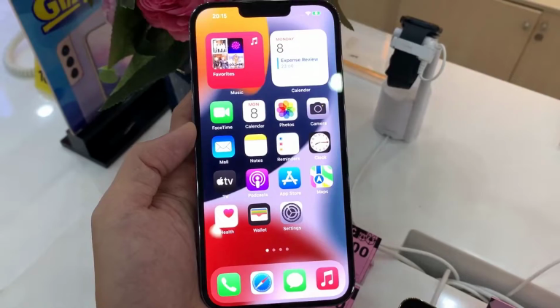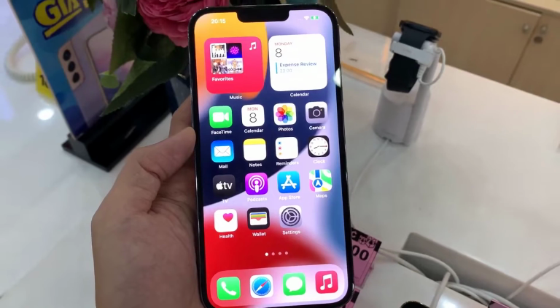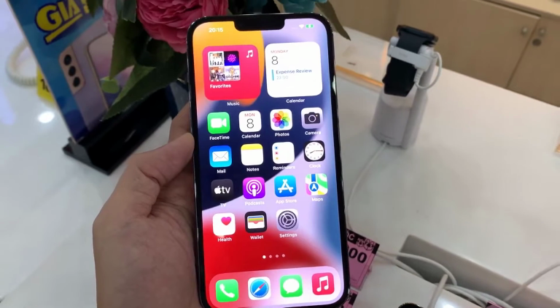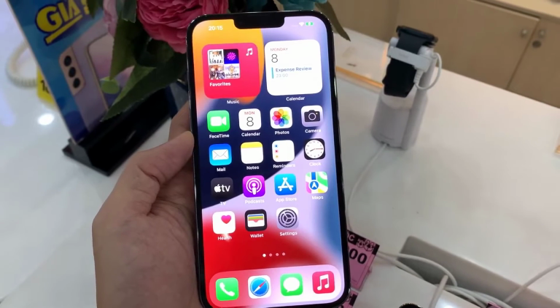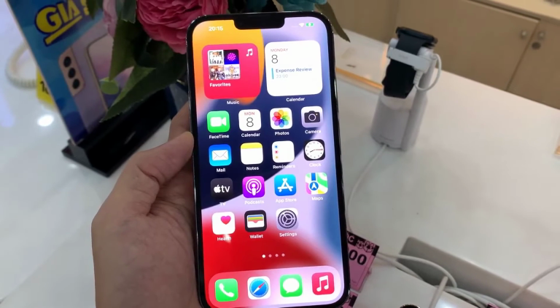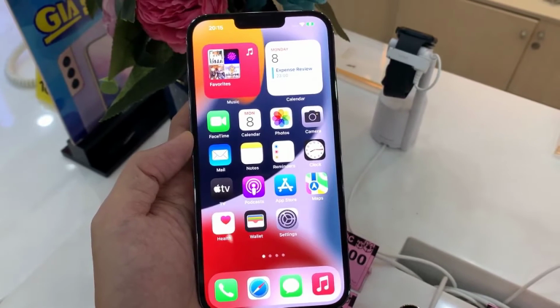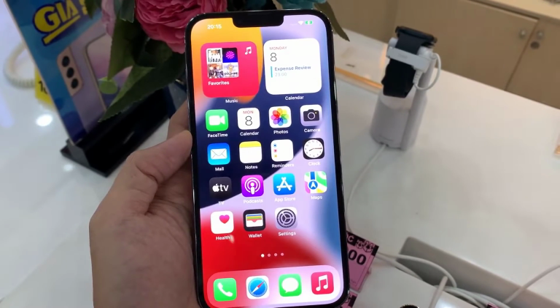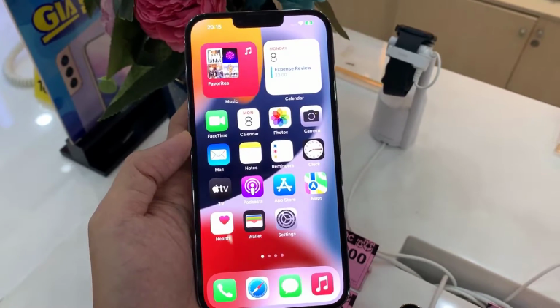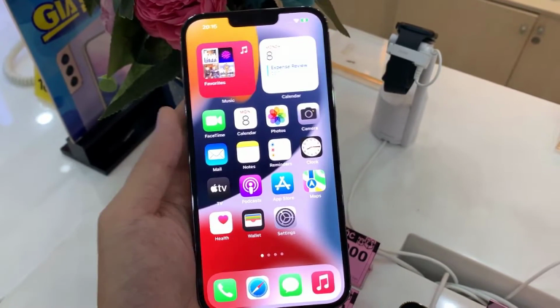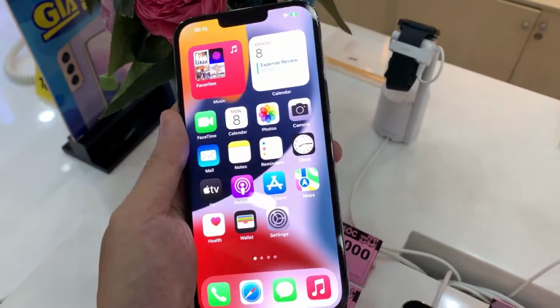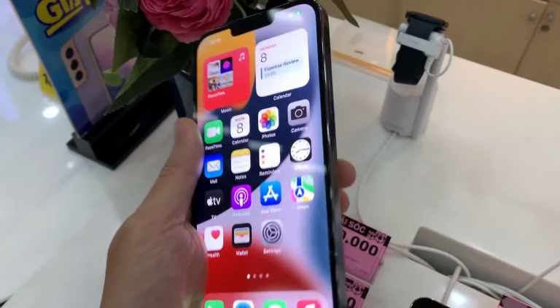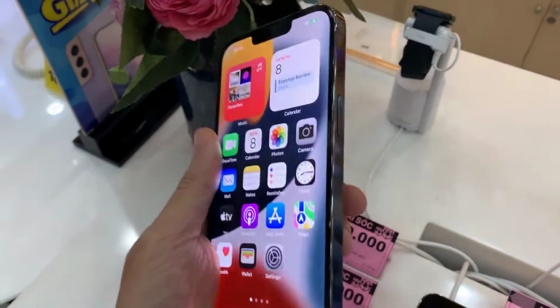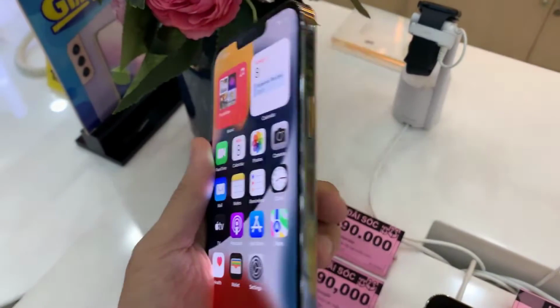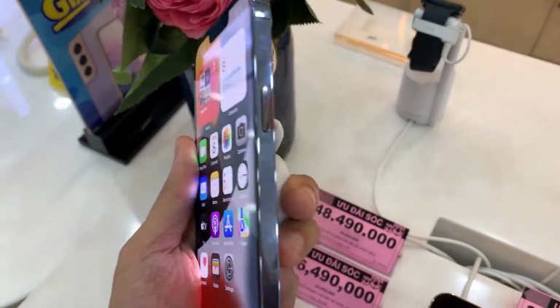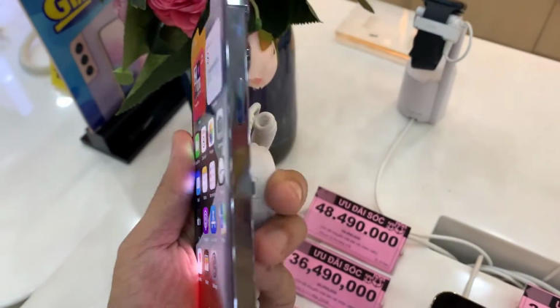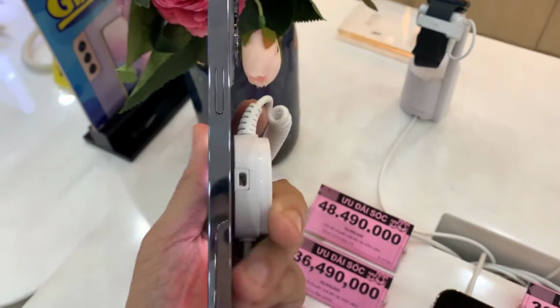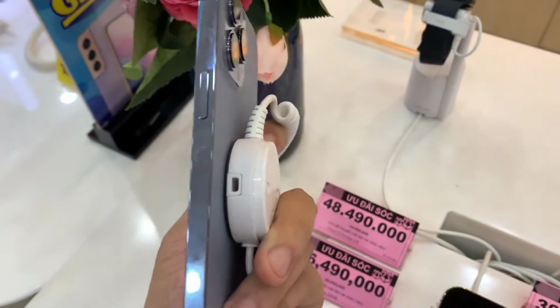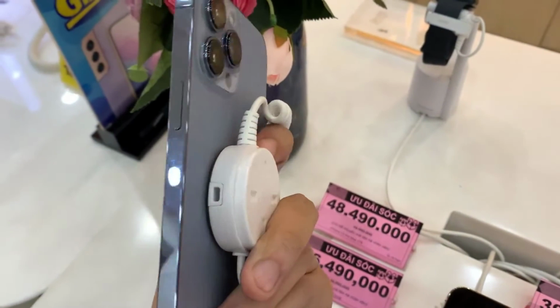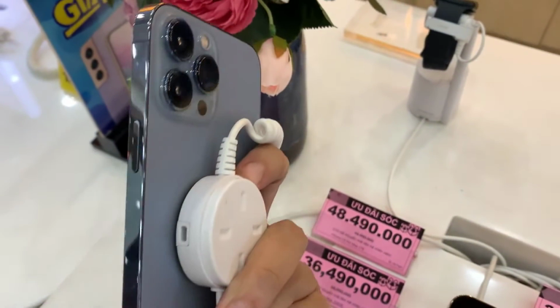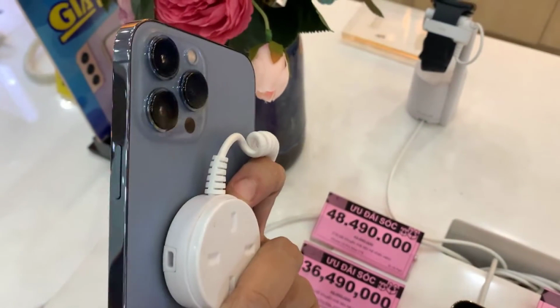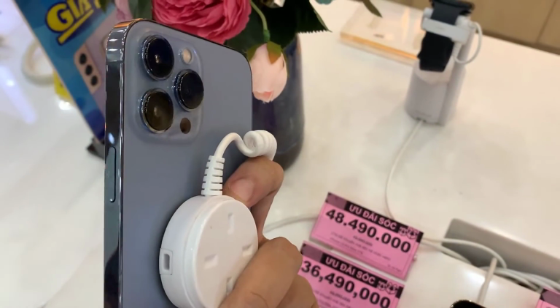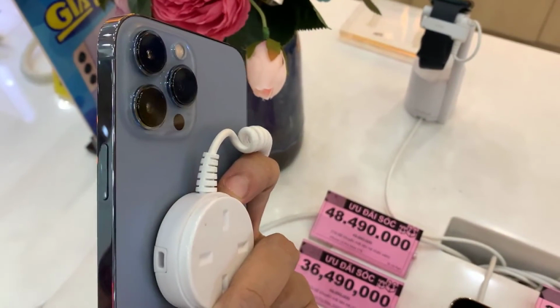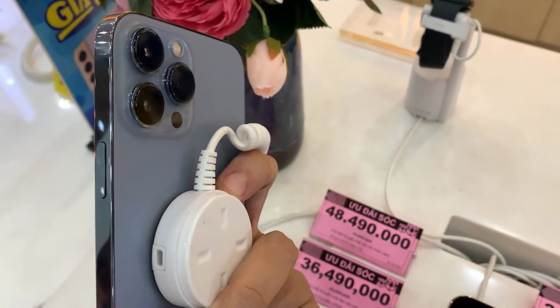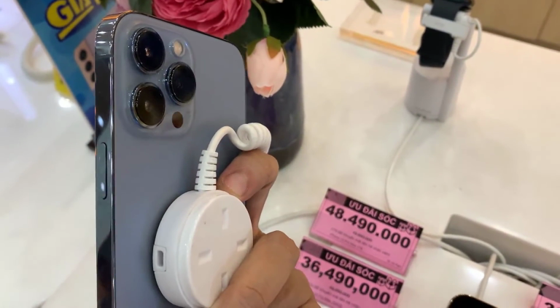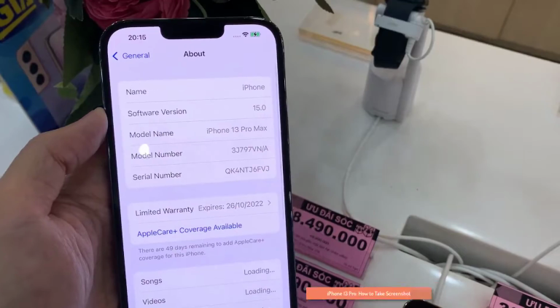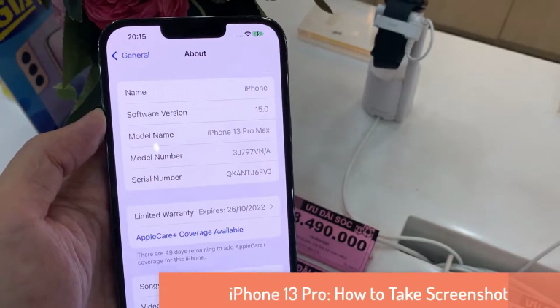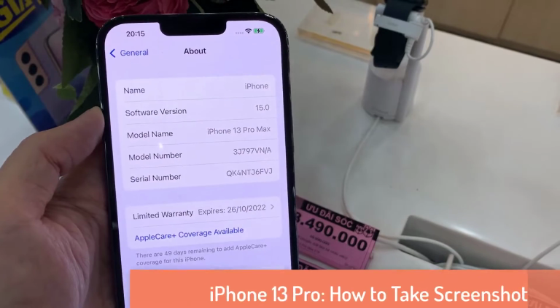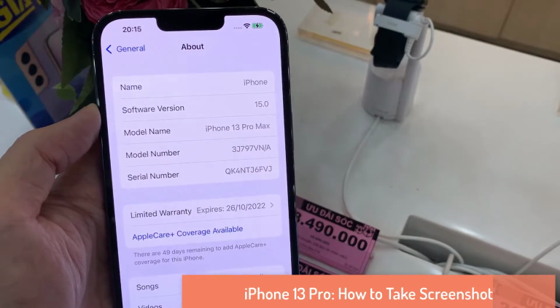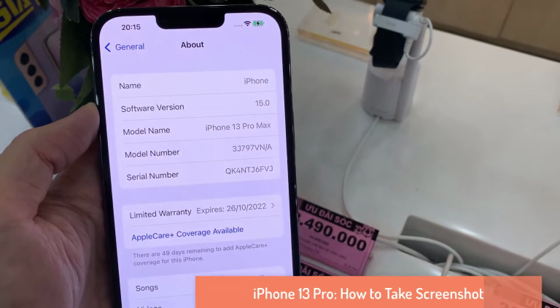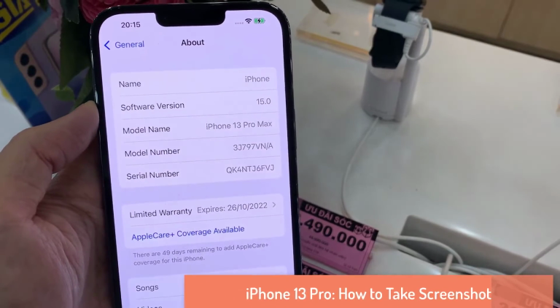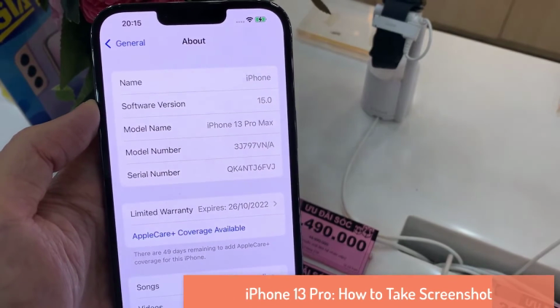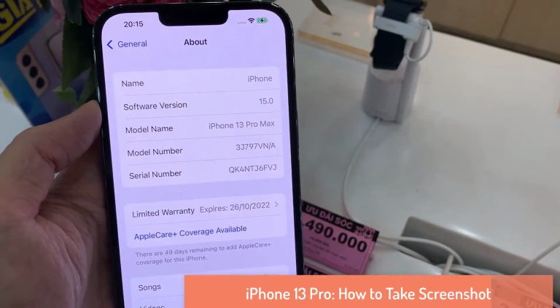Hi guys! In this video, we will provide two methods for you on how to take a screenshot on iPhone 13 Pro Max.